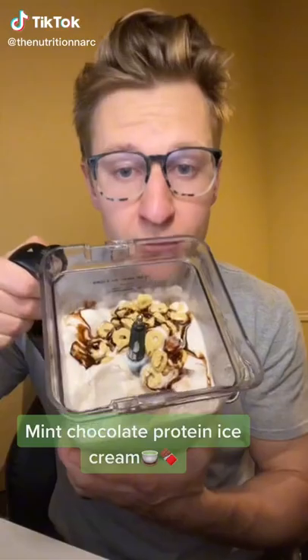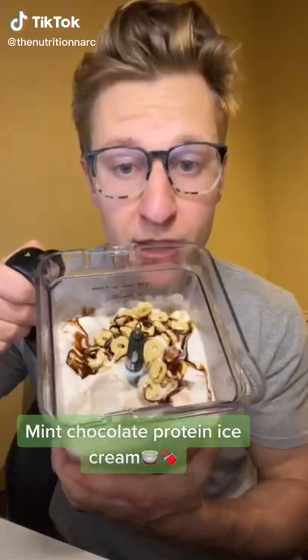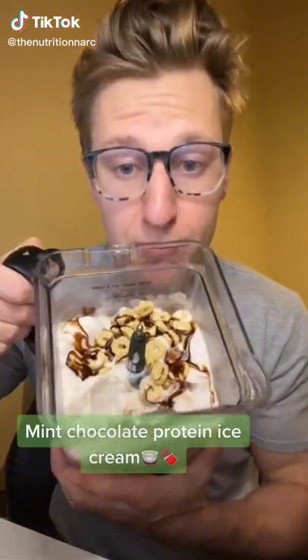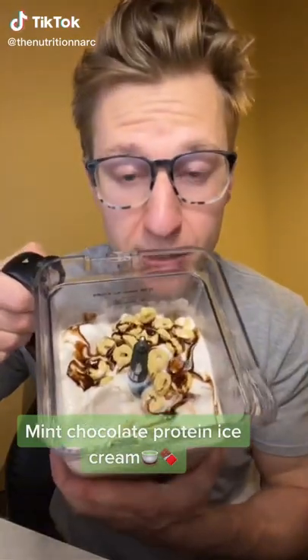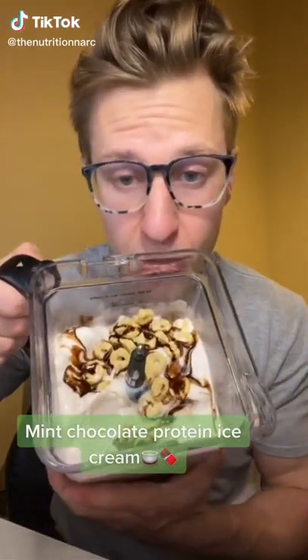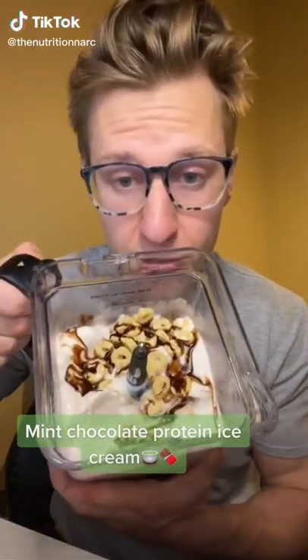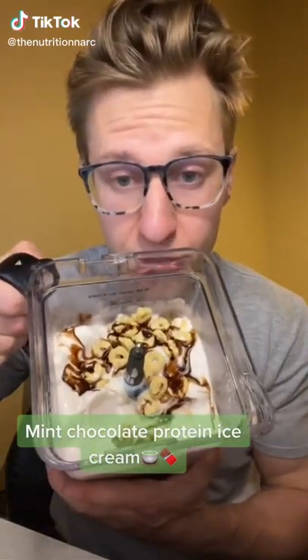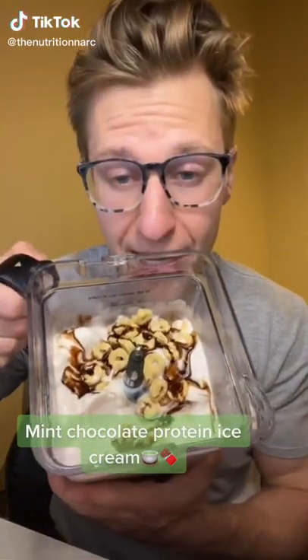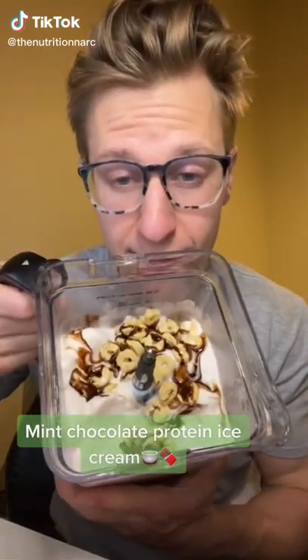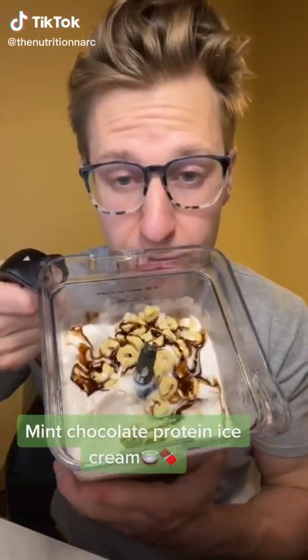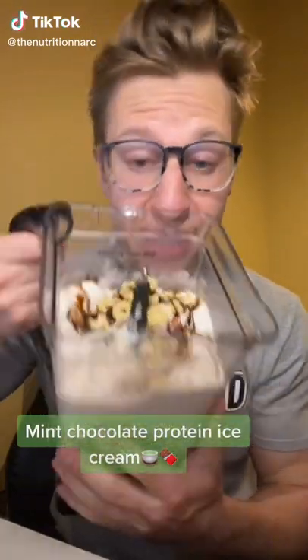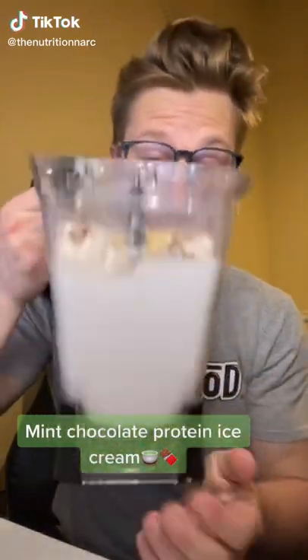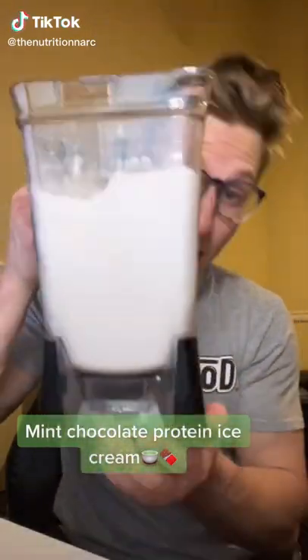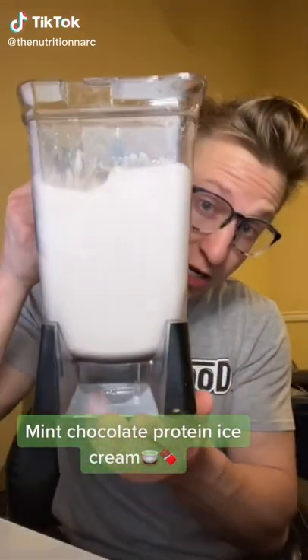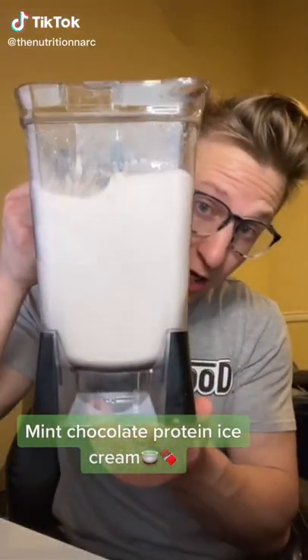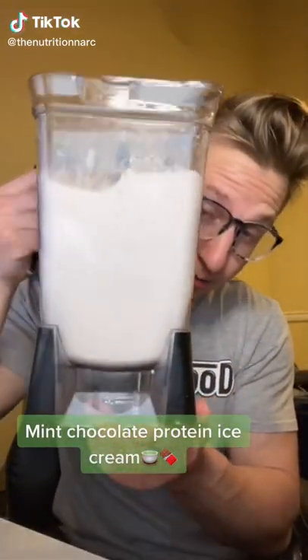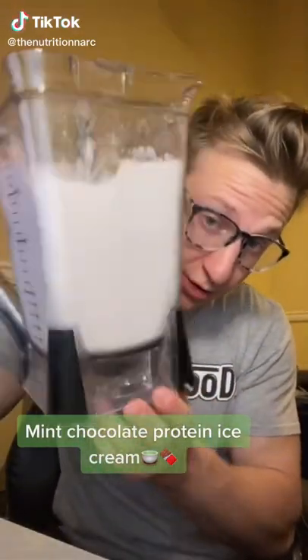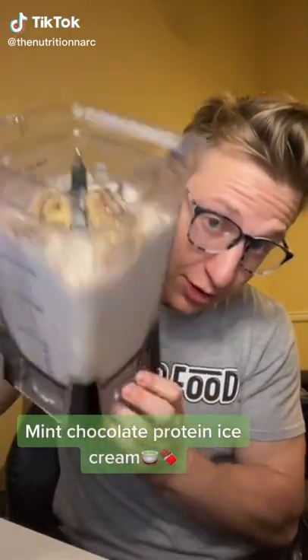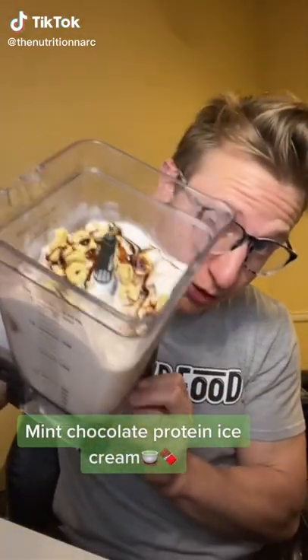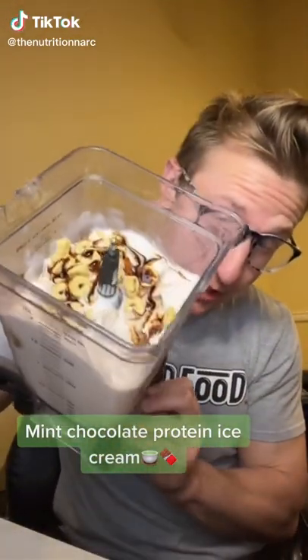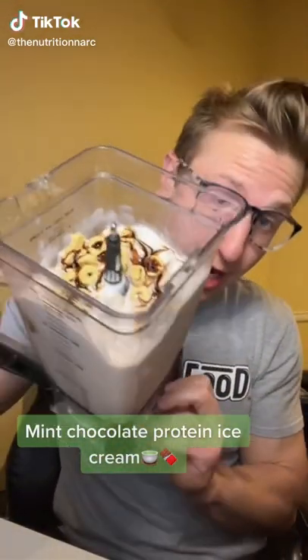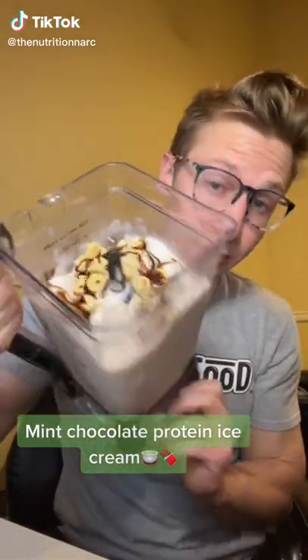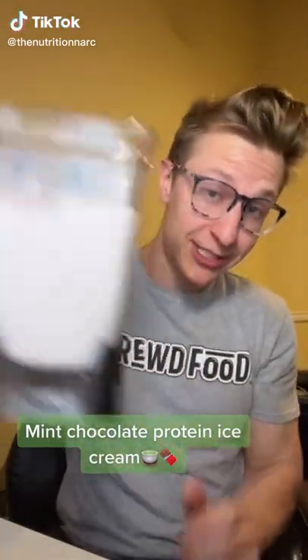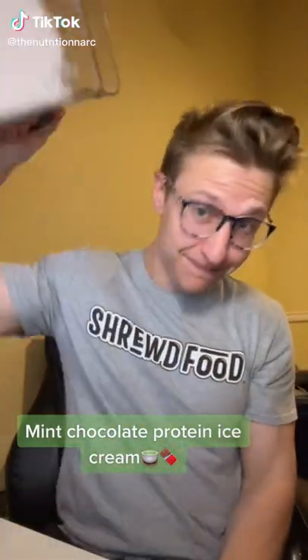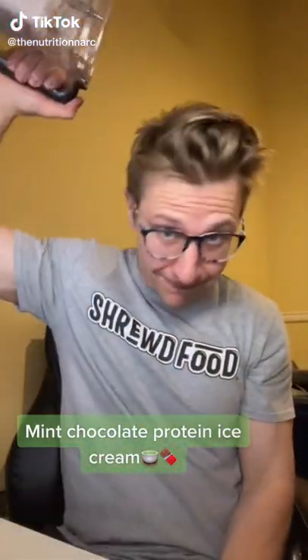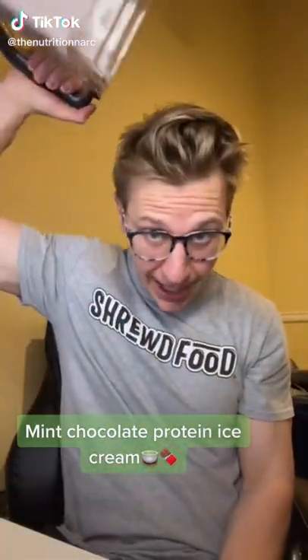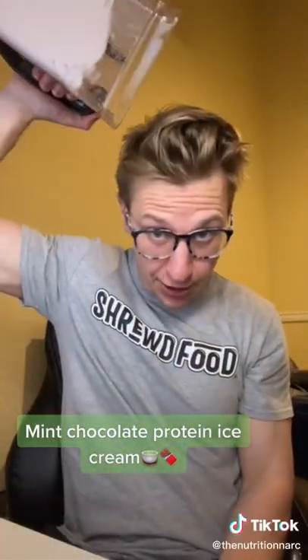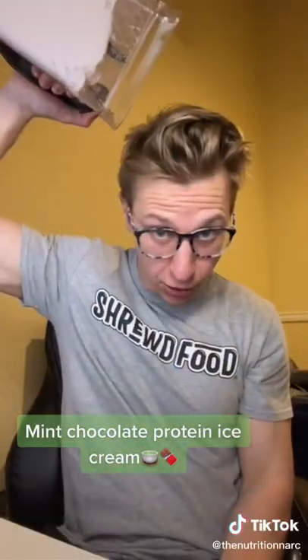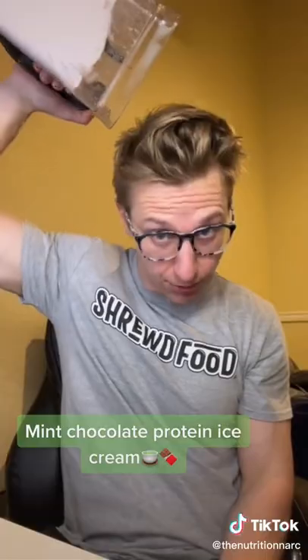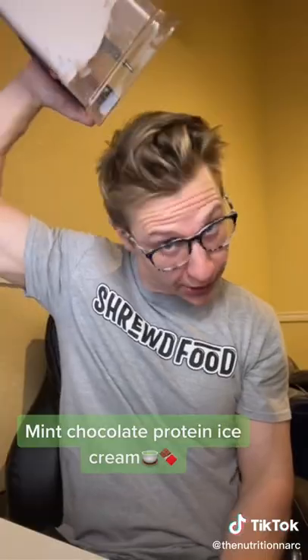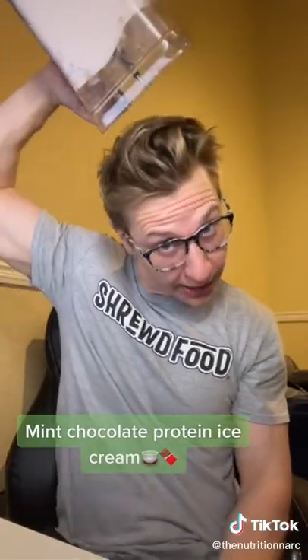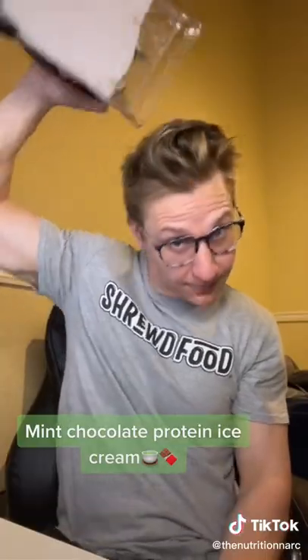This mint chocolate chip protein ice cream makes nine cups, is only 250 calories, and you can hold it above your head.